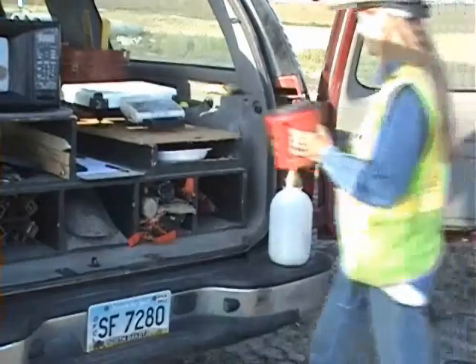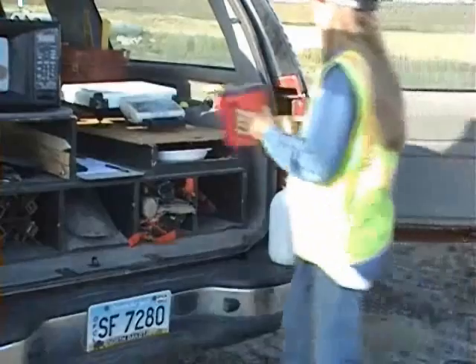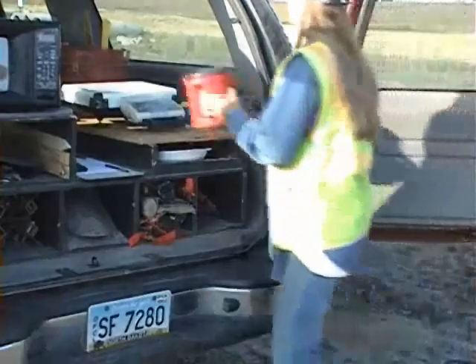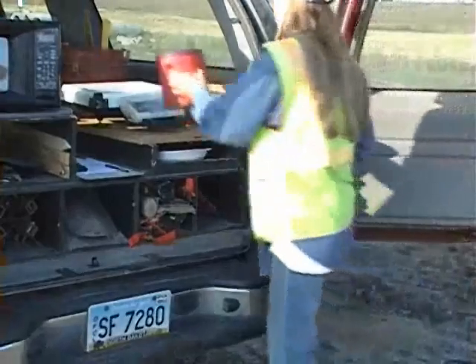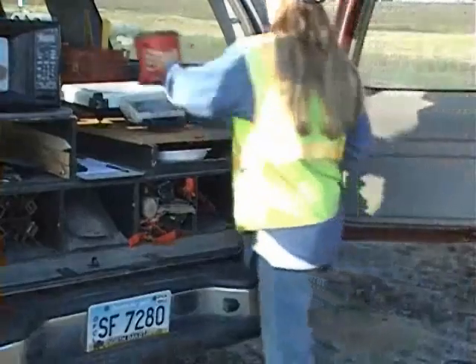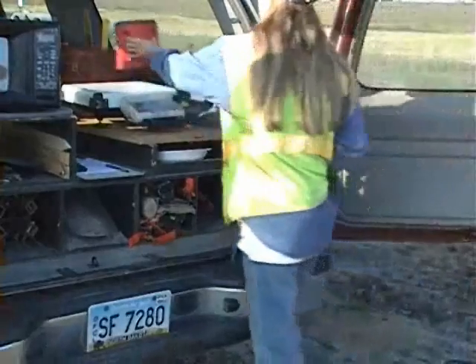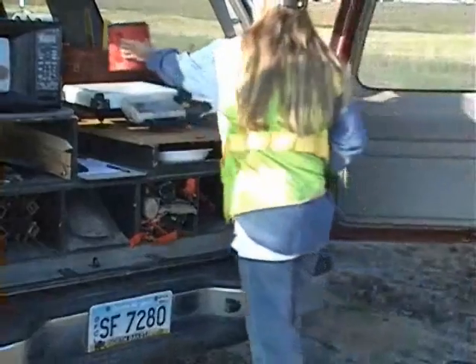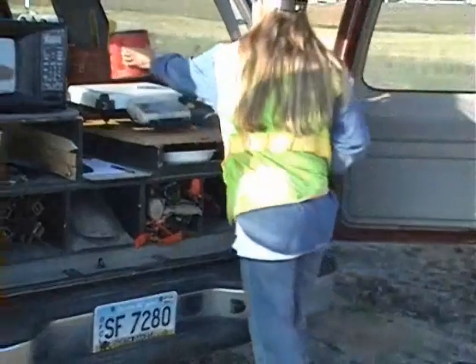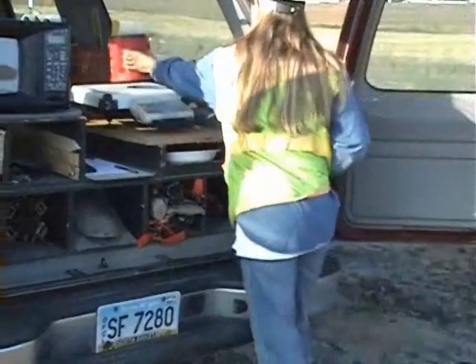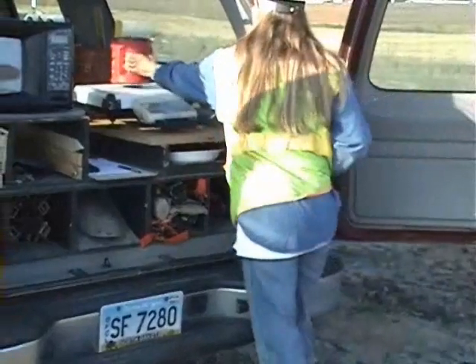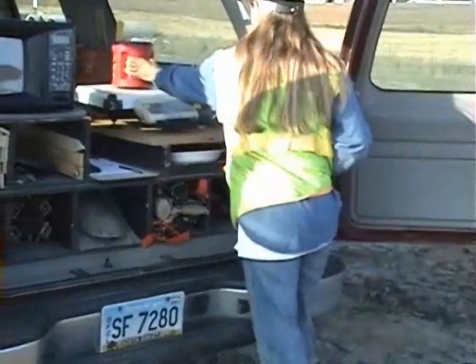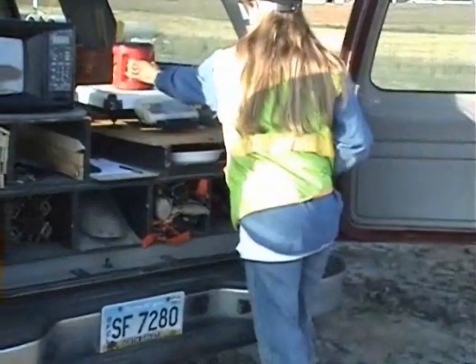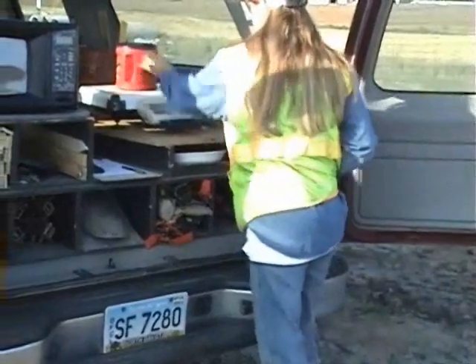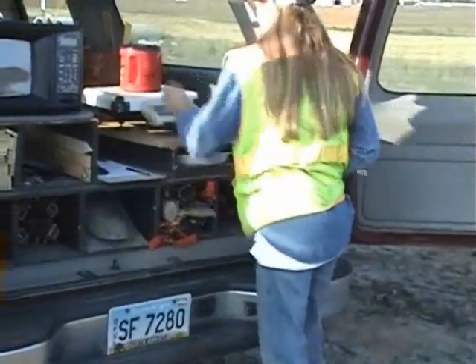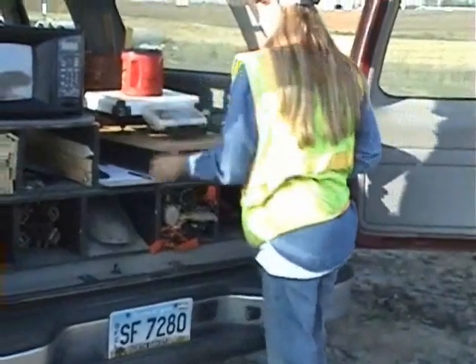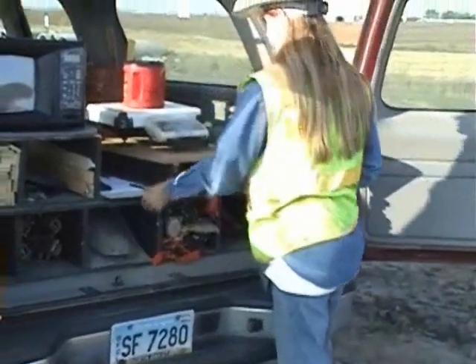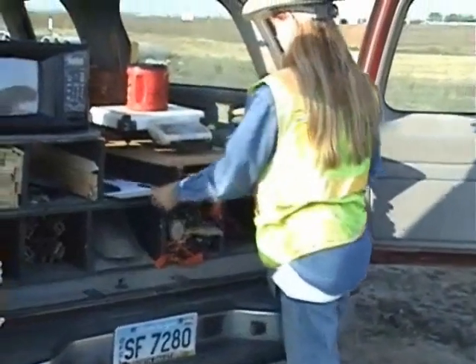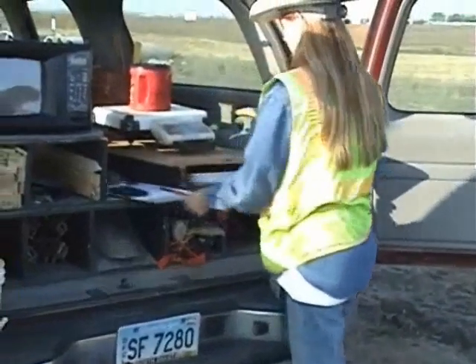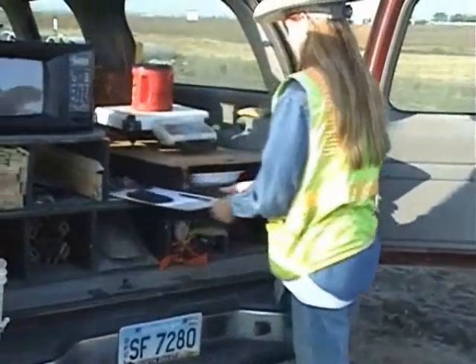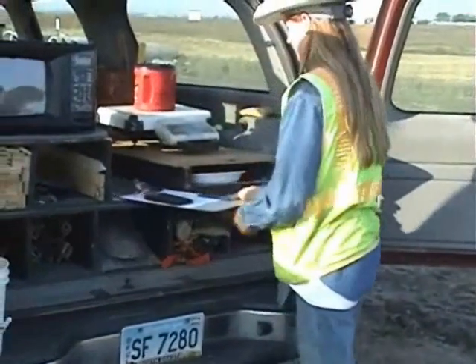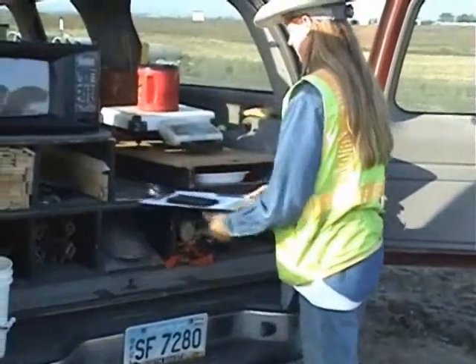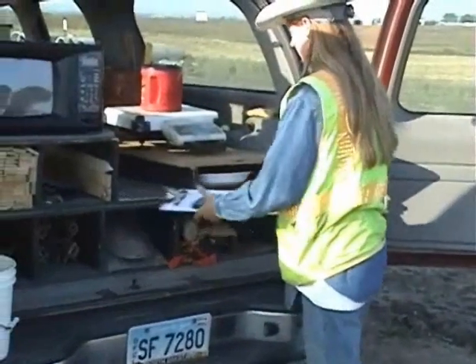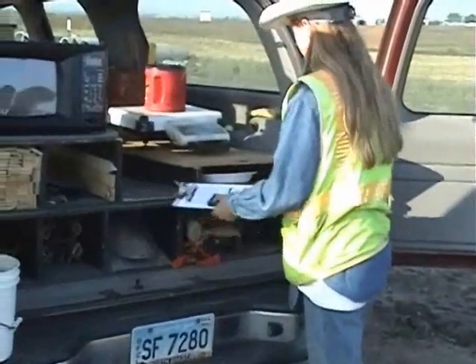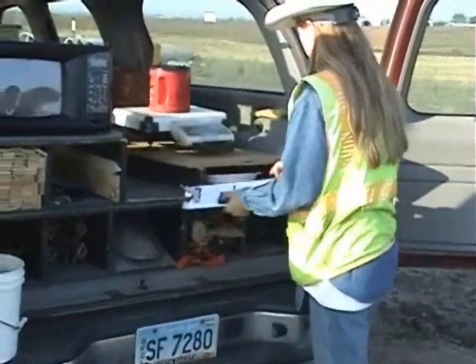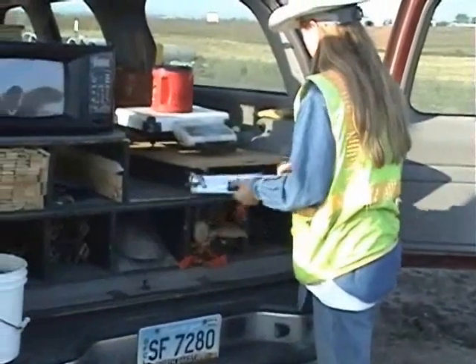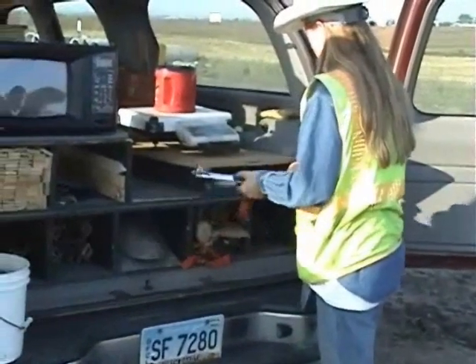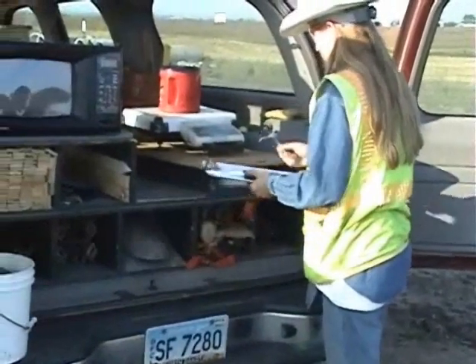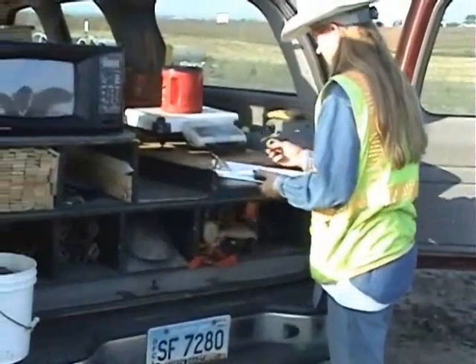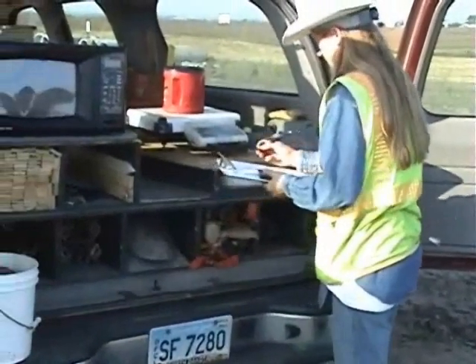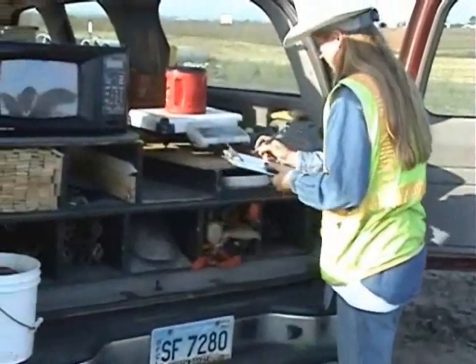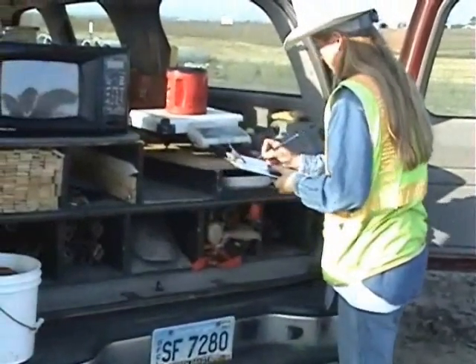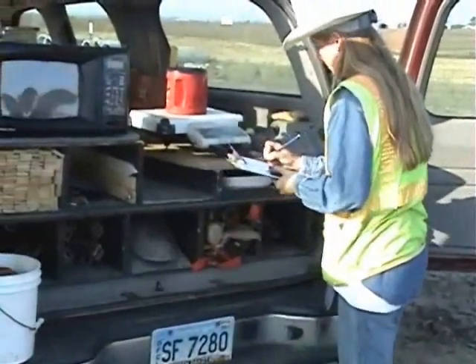Next, weigh the container filled with the soil removed from the test hole. Record this weight.